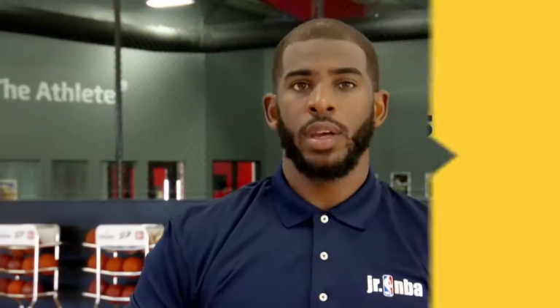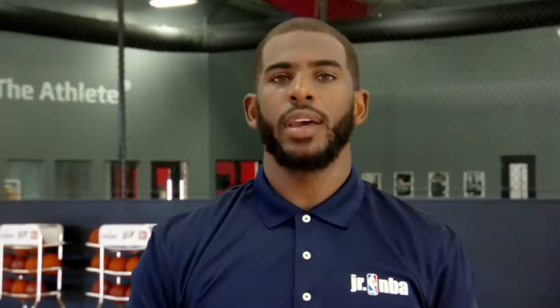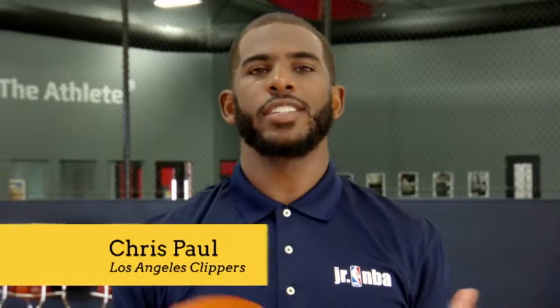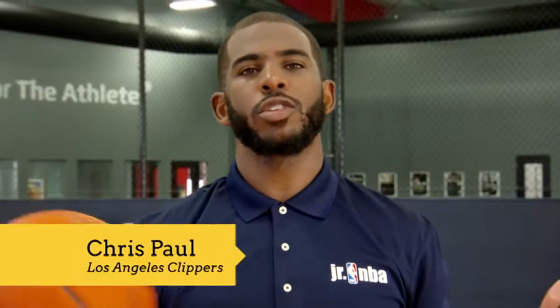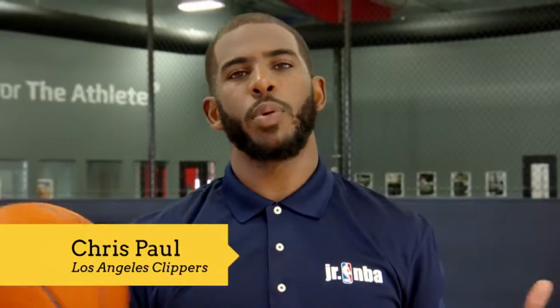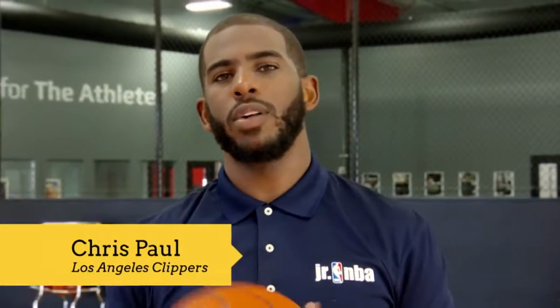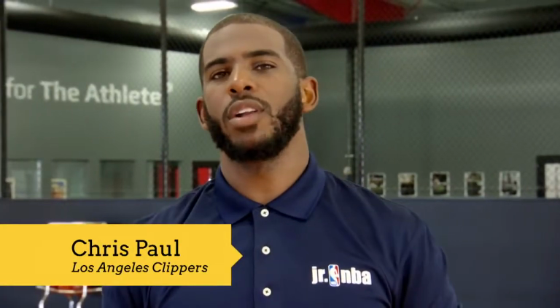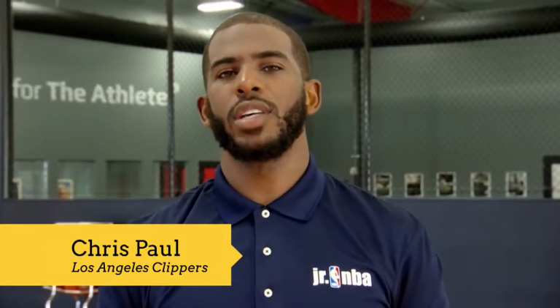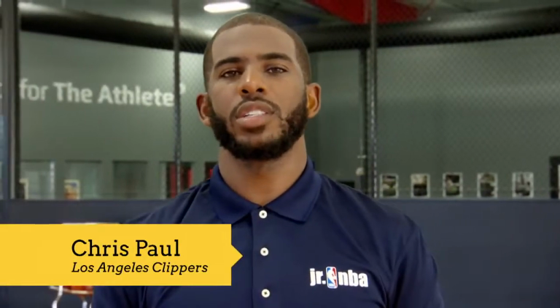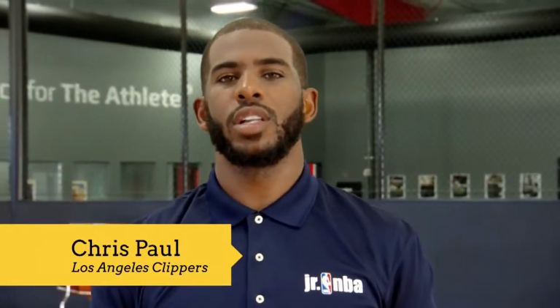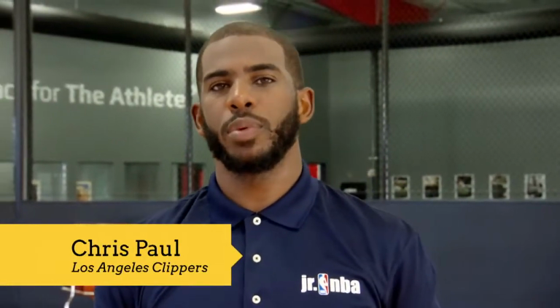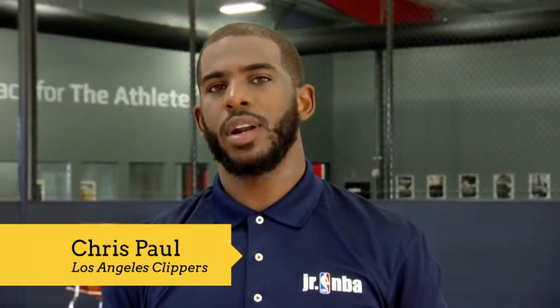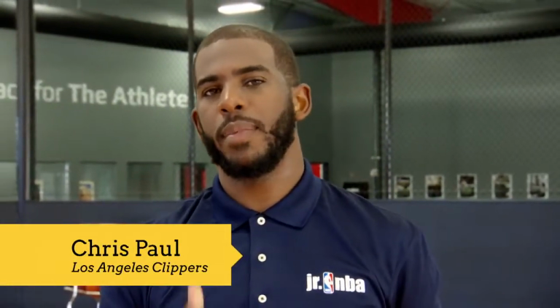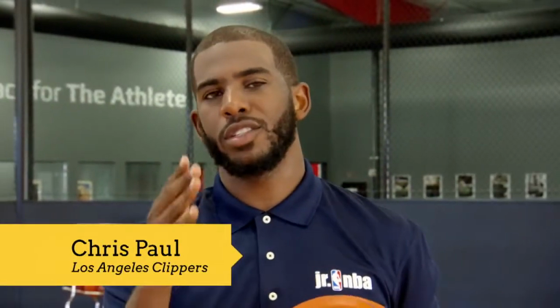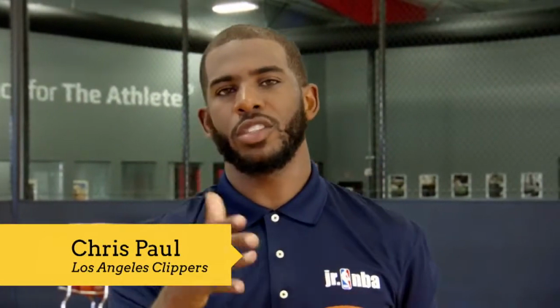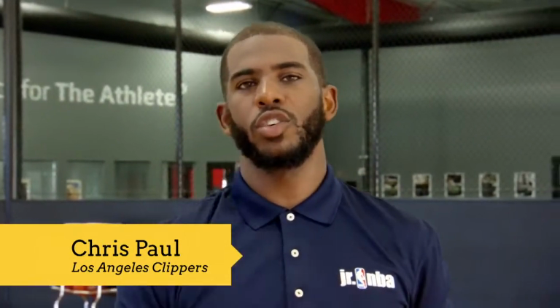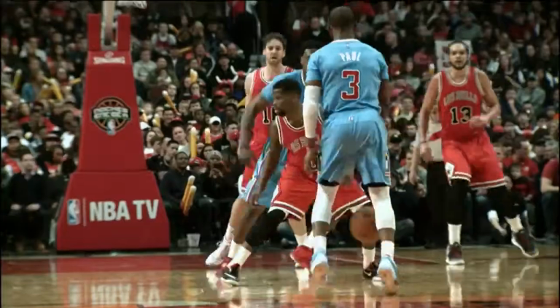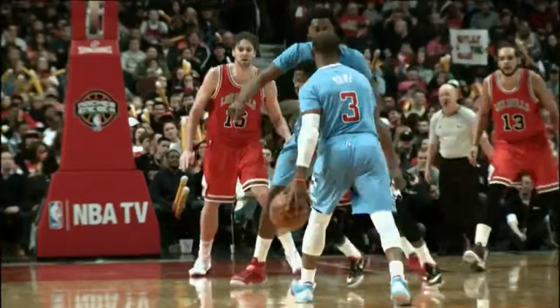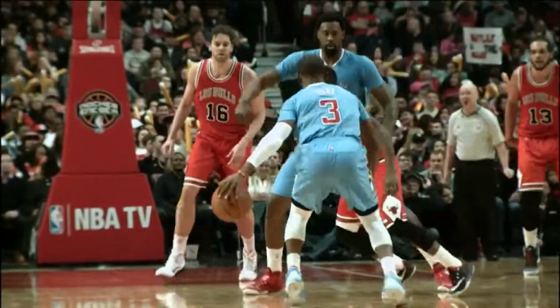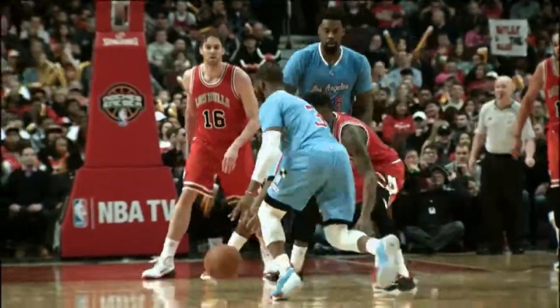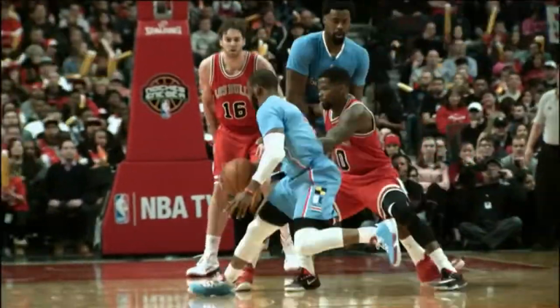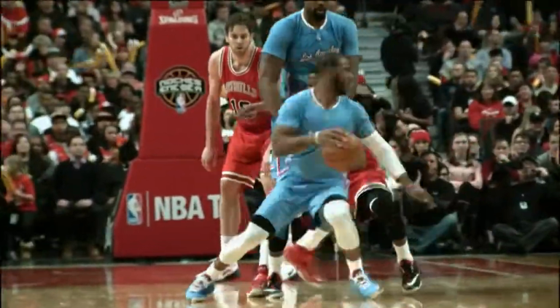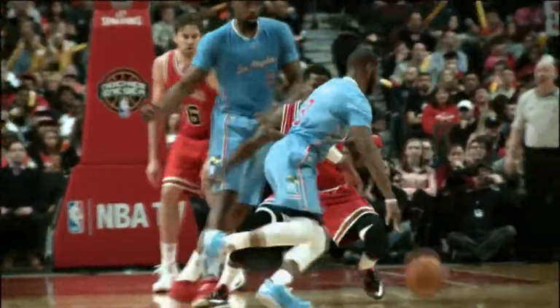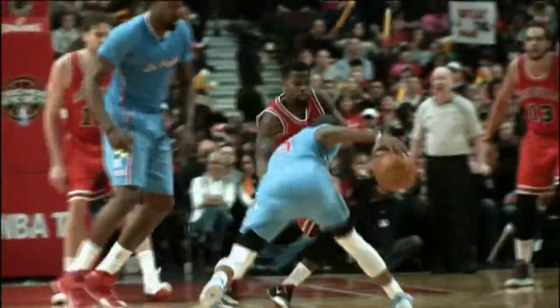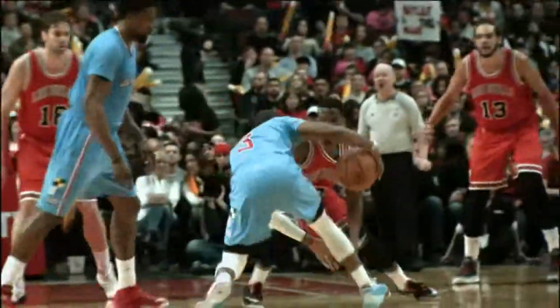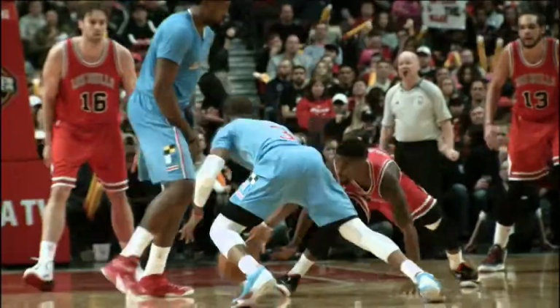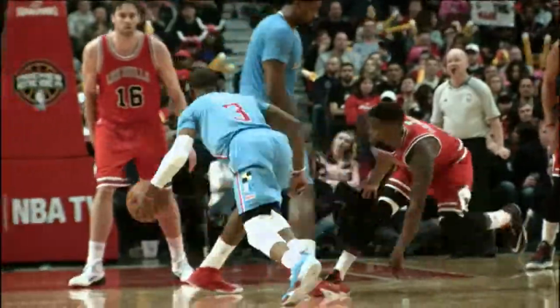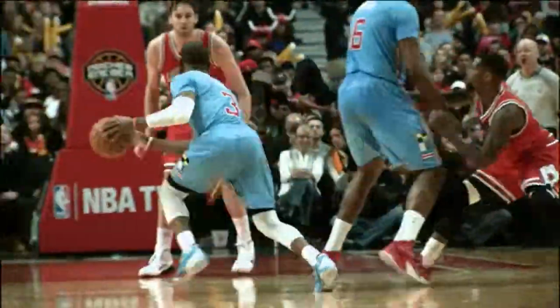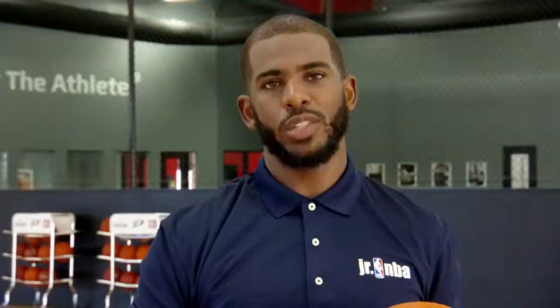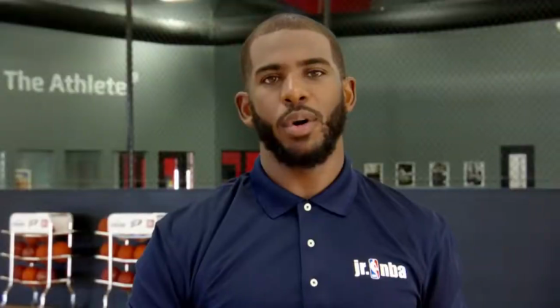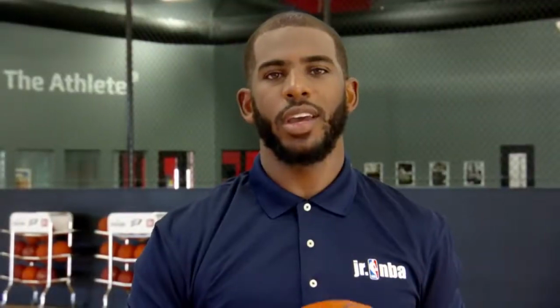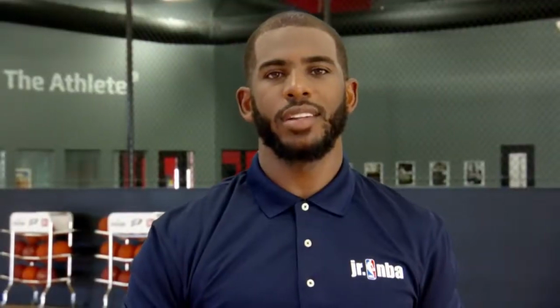Hey, this is Chris Paul of the Los Angeles Clippers, and I'm about to talk to you about the most important part of the game to me, which is ball handling.